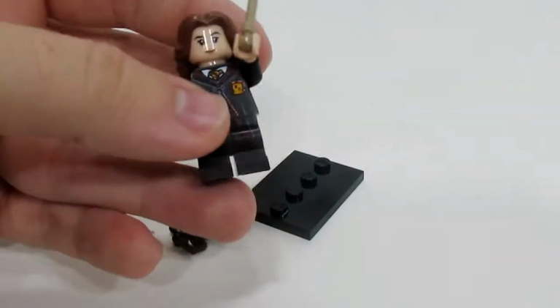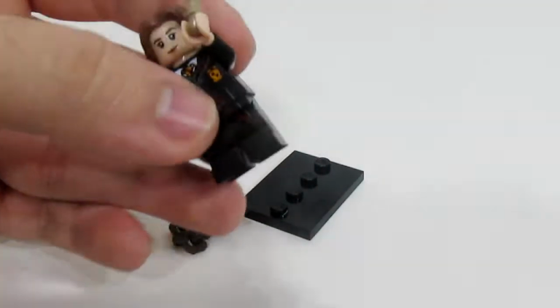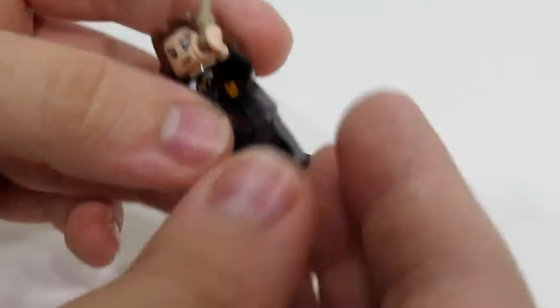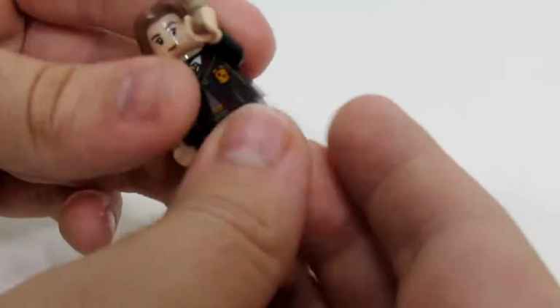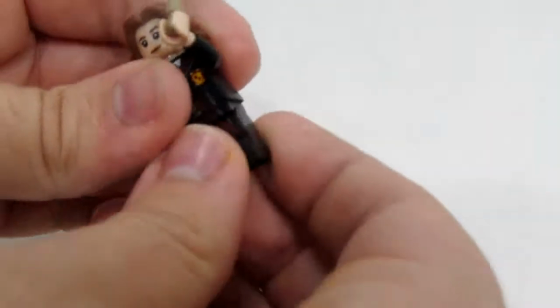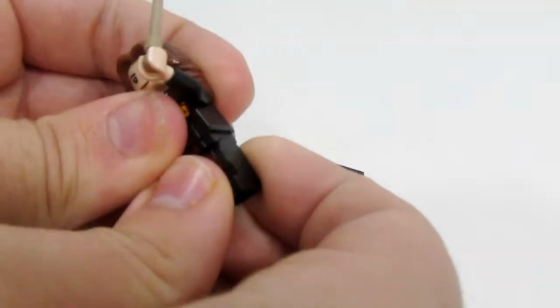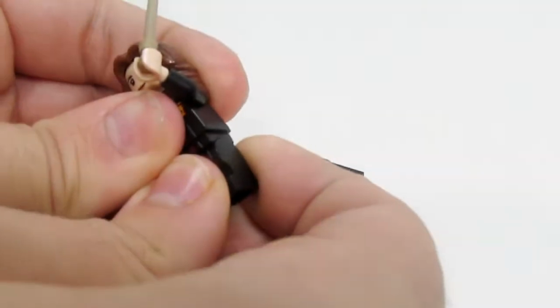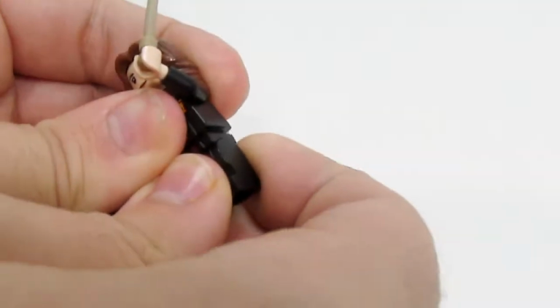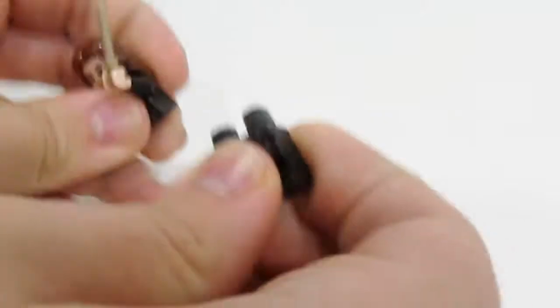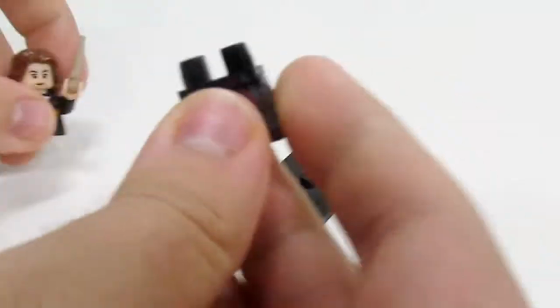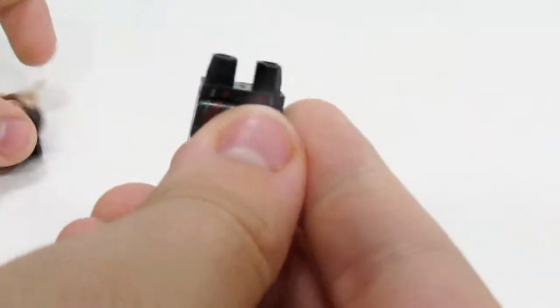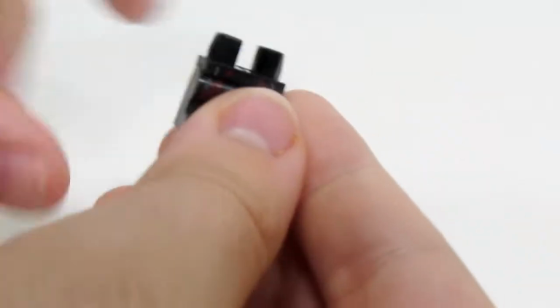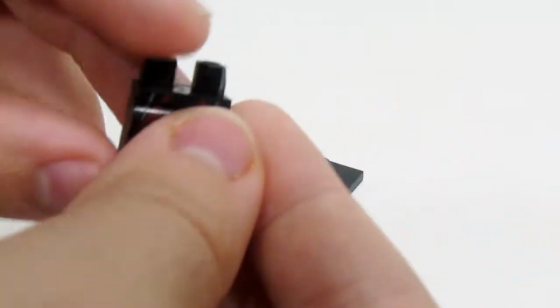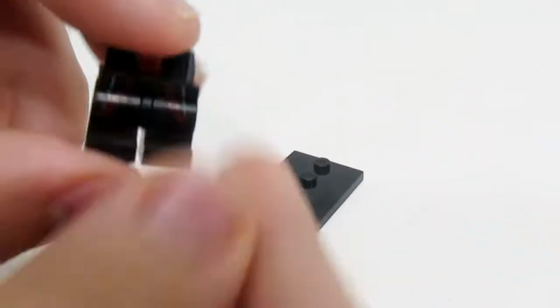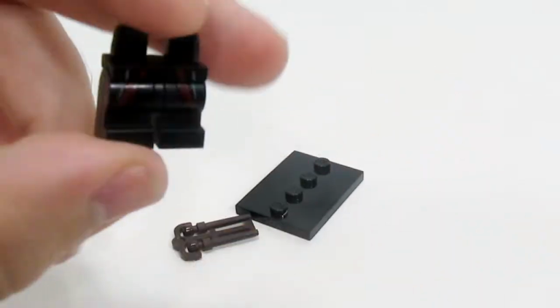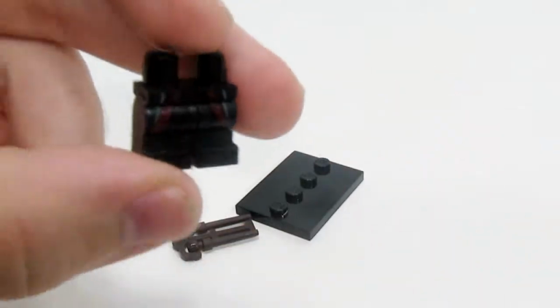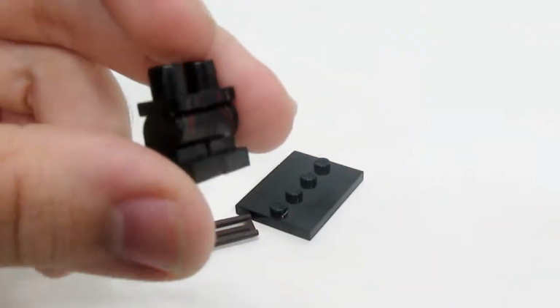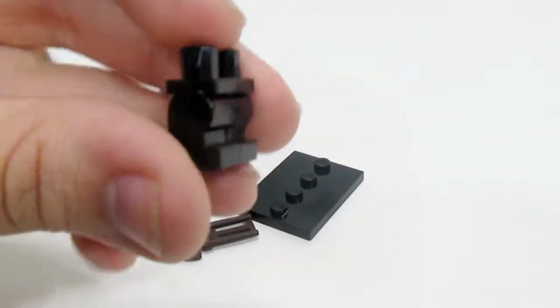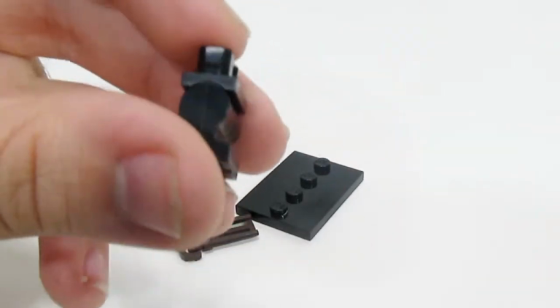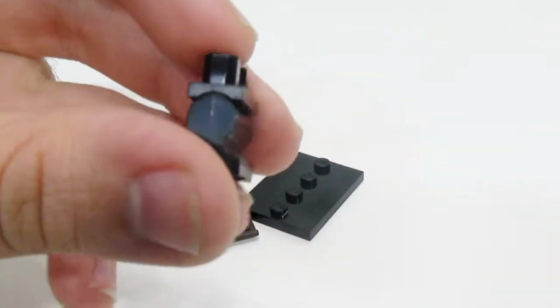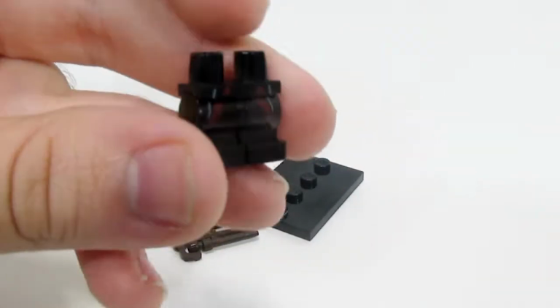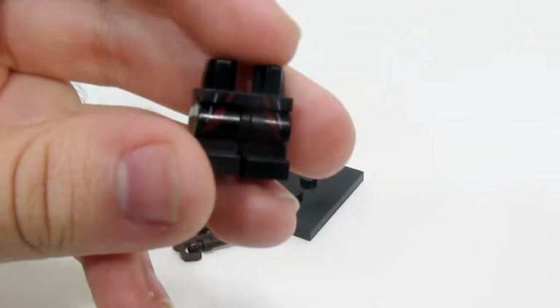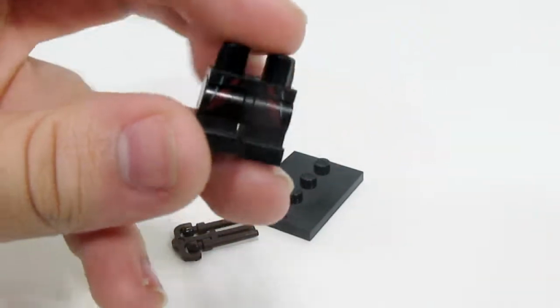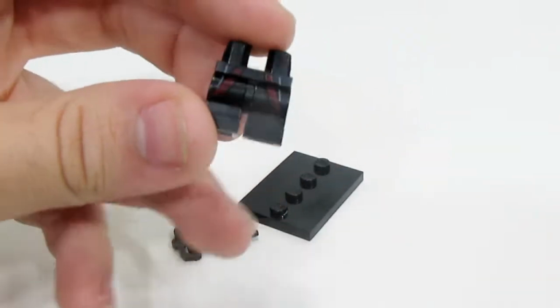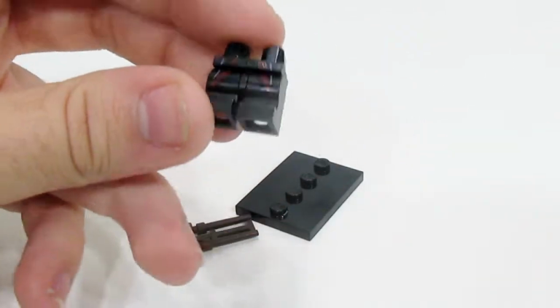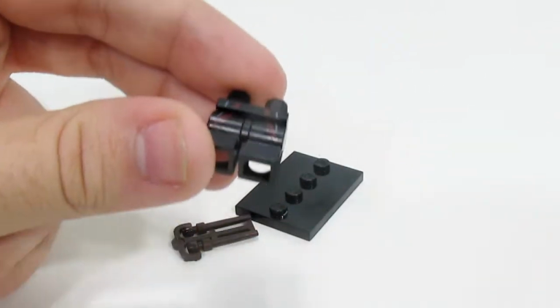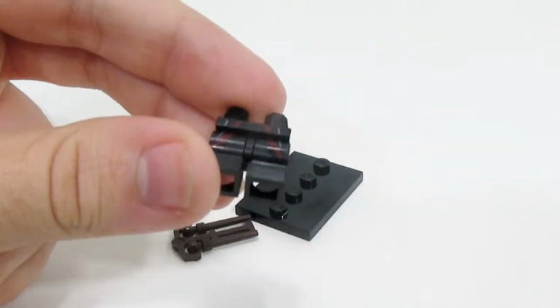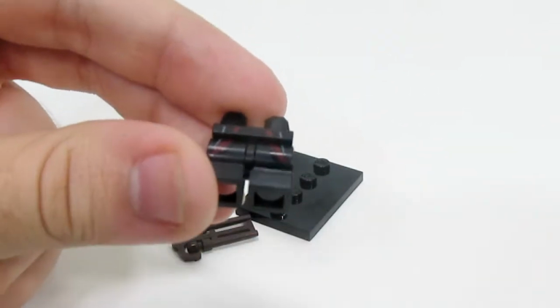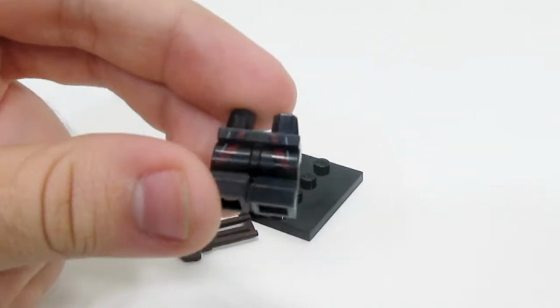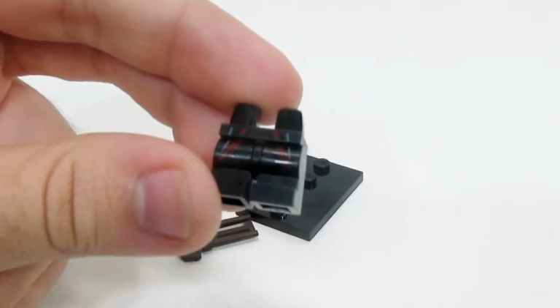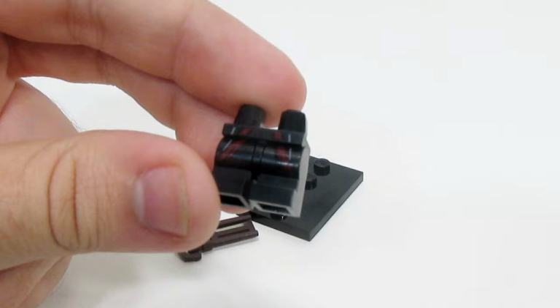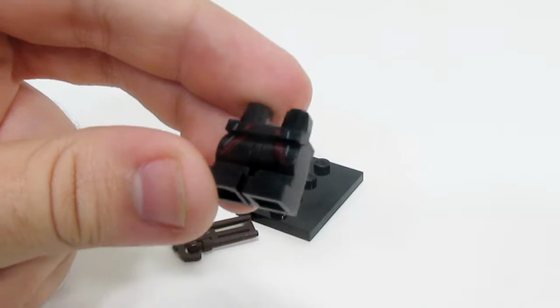This series introduced the brand new miniature poseable legs for LEGO. I did a whole separate video on them, so please be sure to check it out.